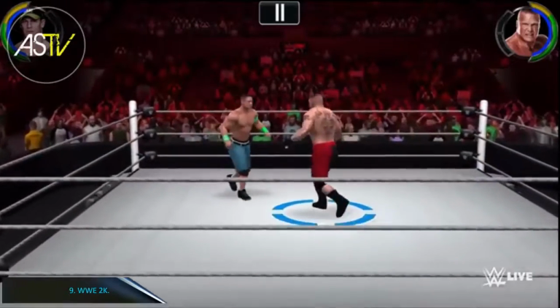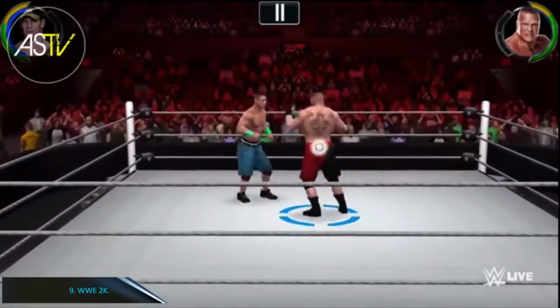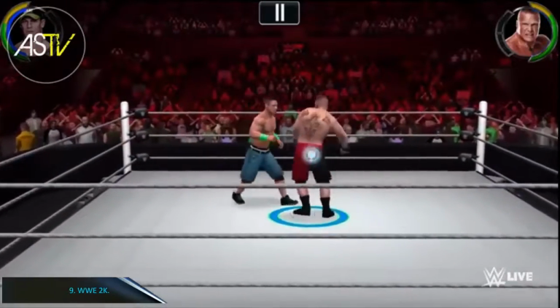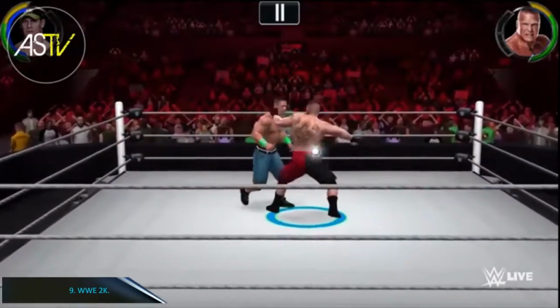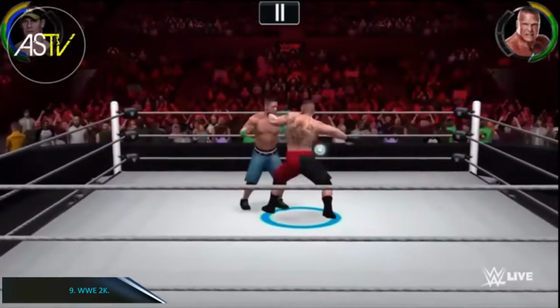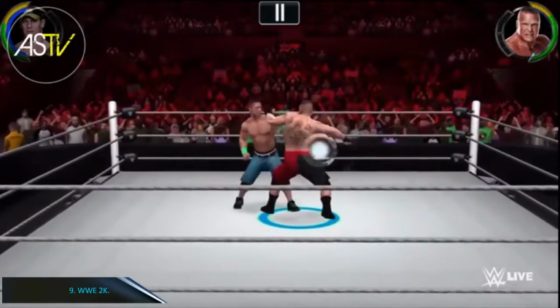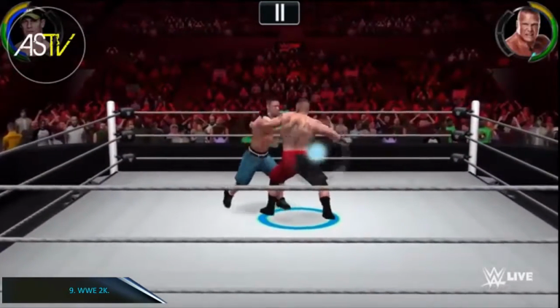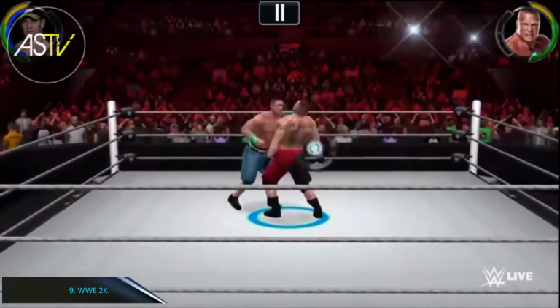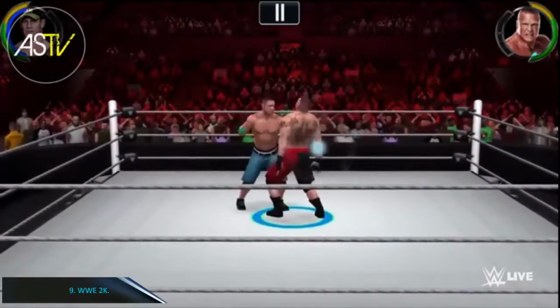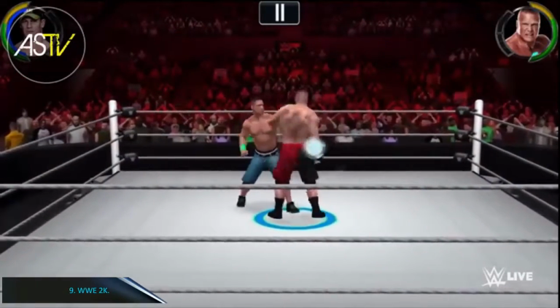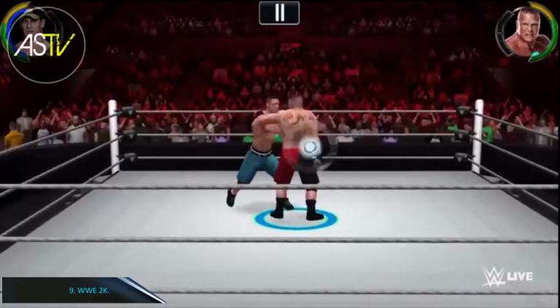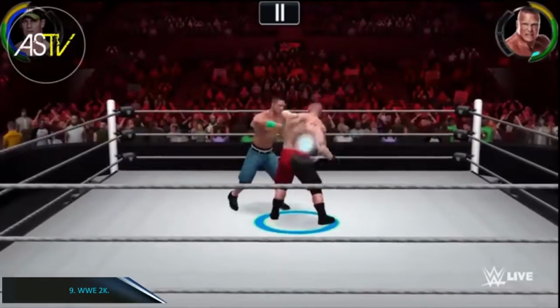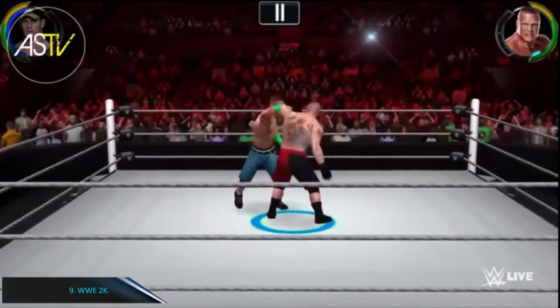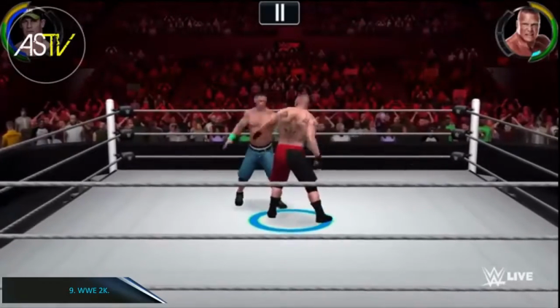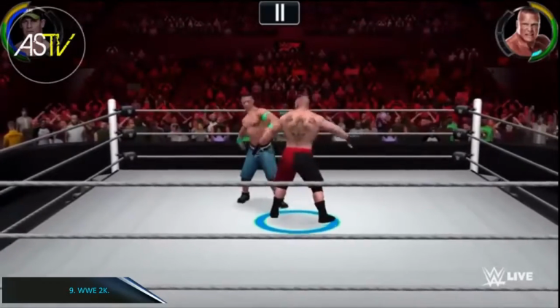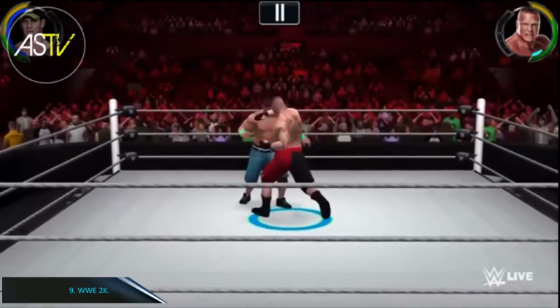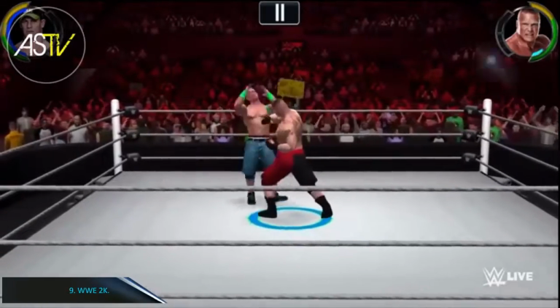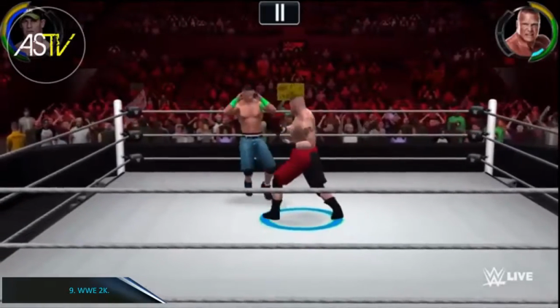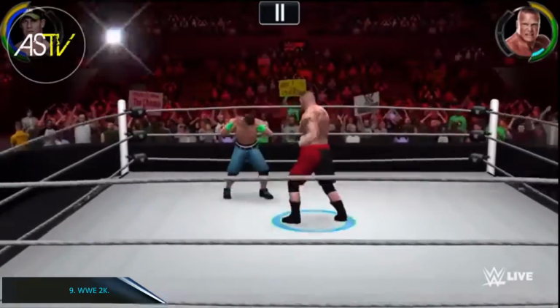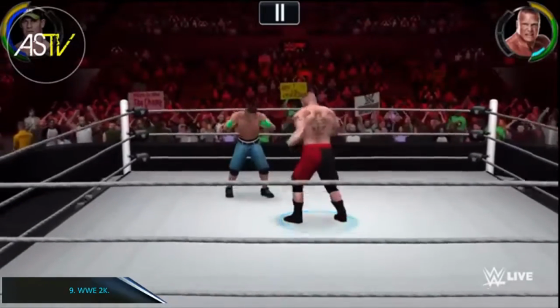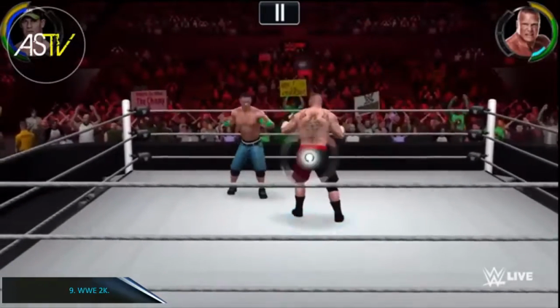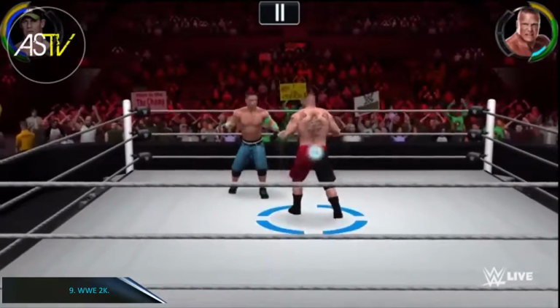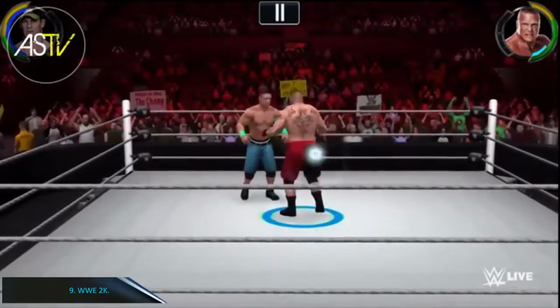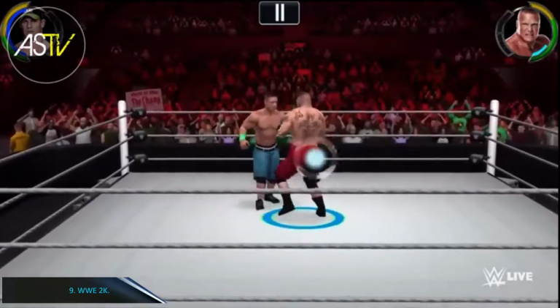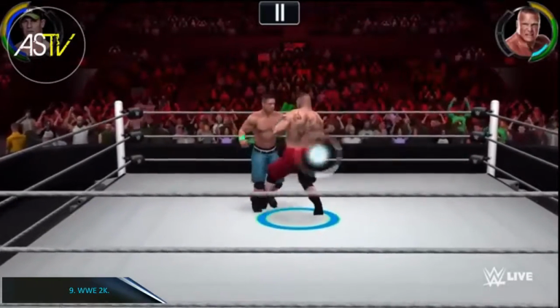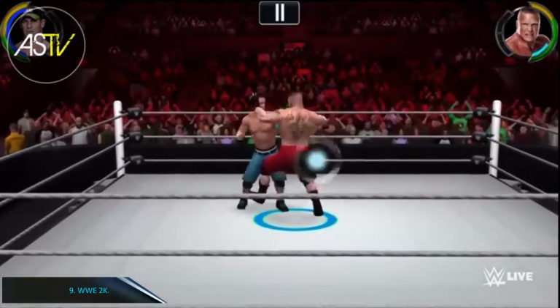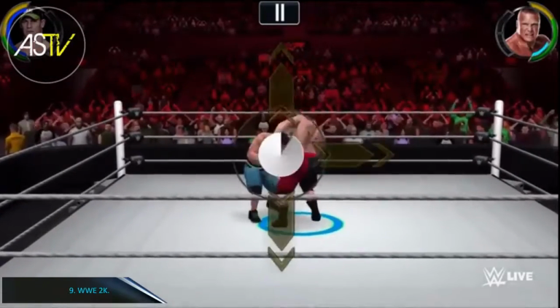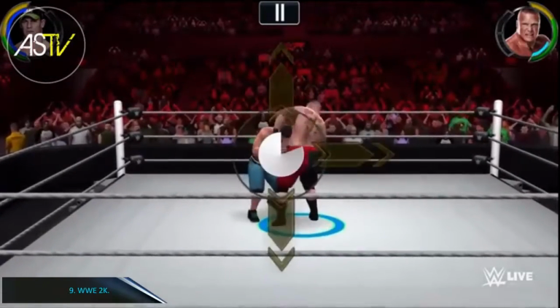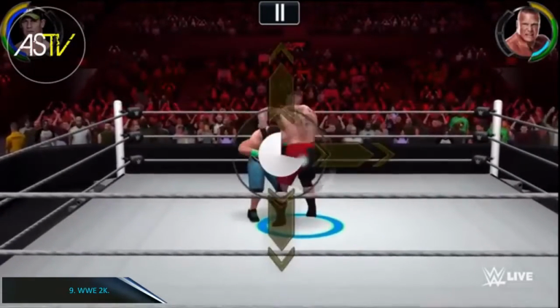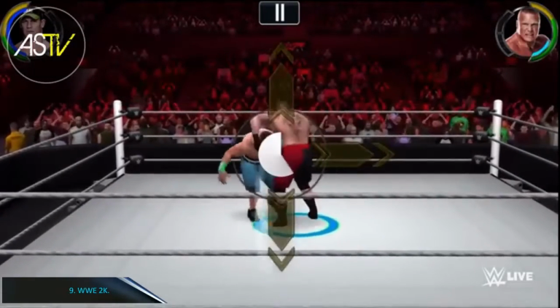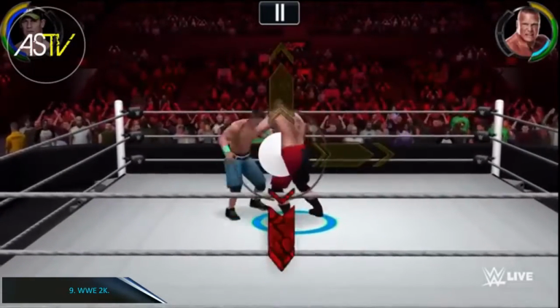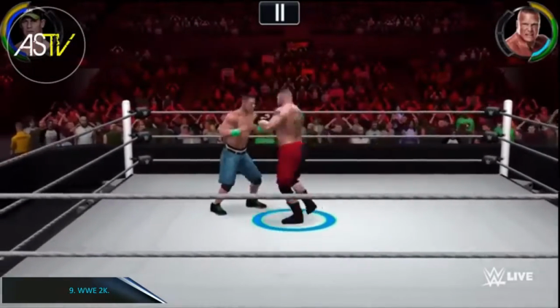Number 9: WWE 2K. If you like watching SmackDown and wrestling sports, WWE 2K is the Android sports game for you.